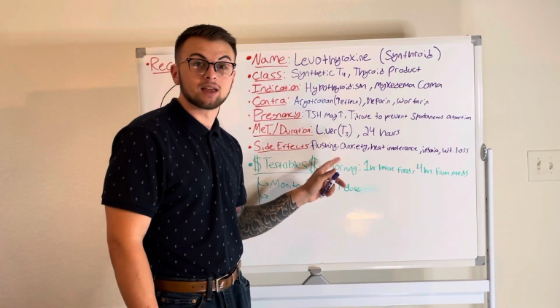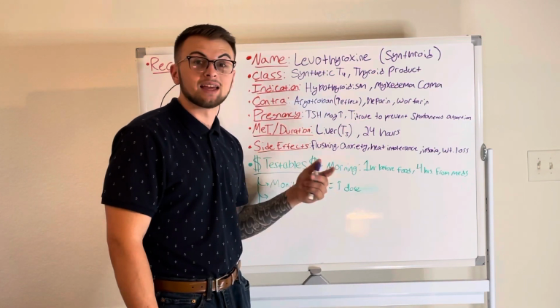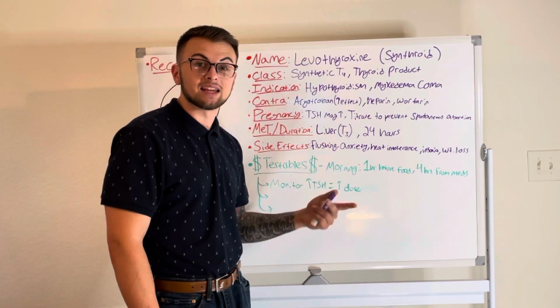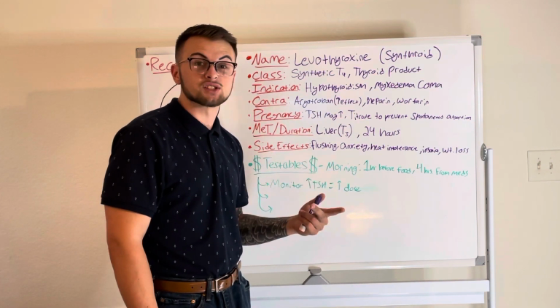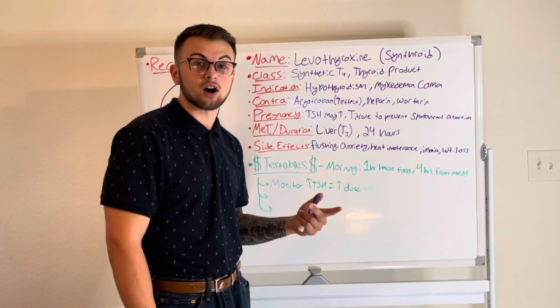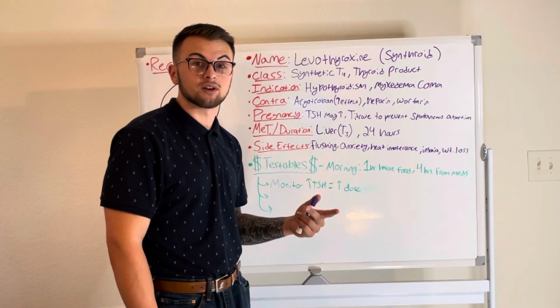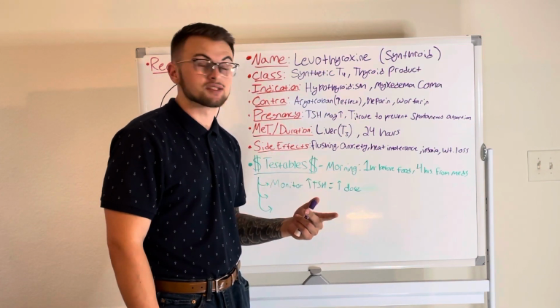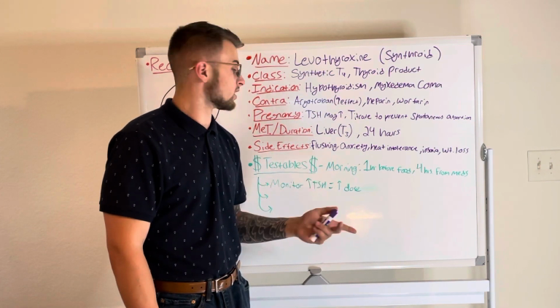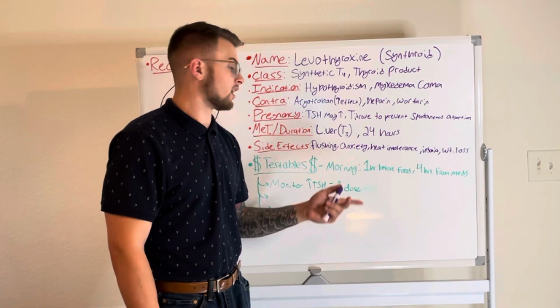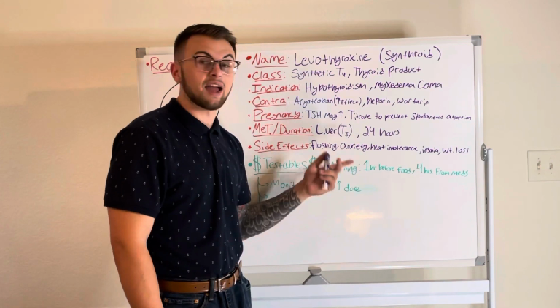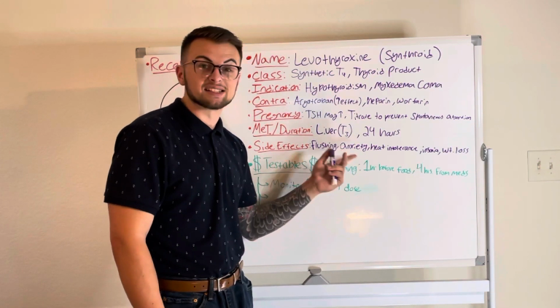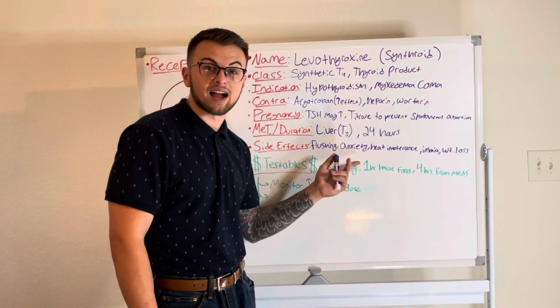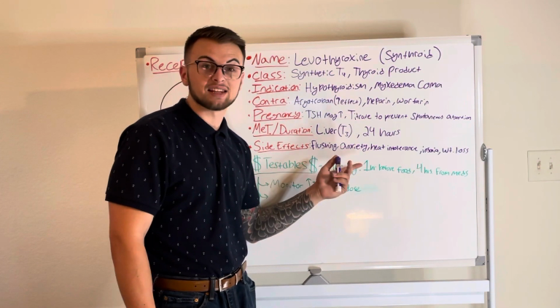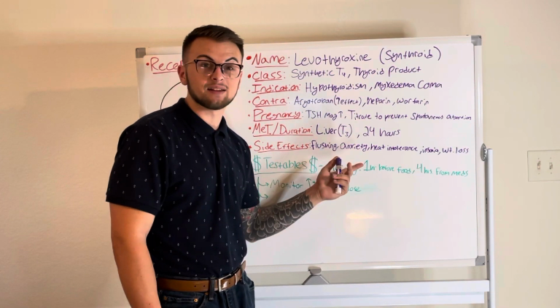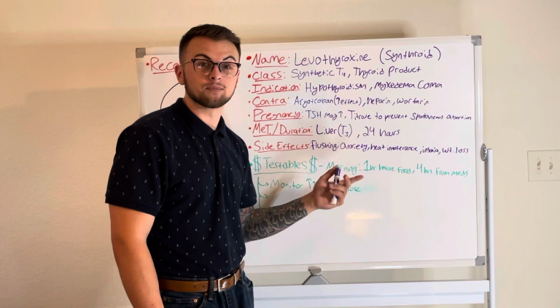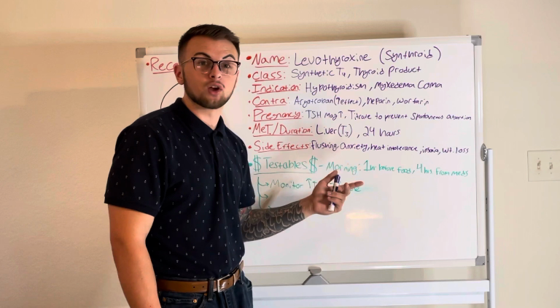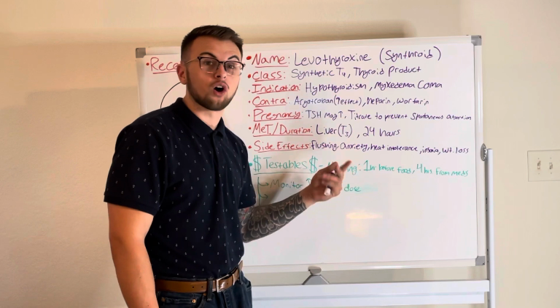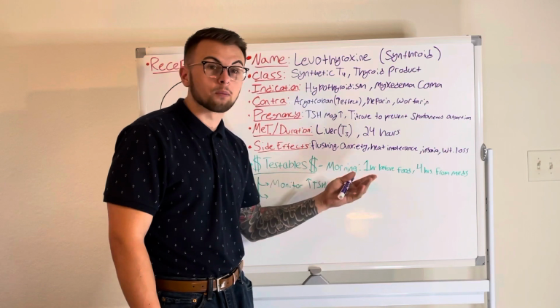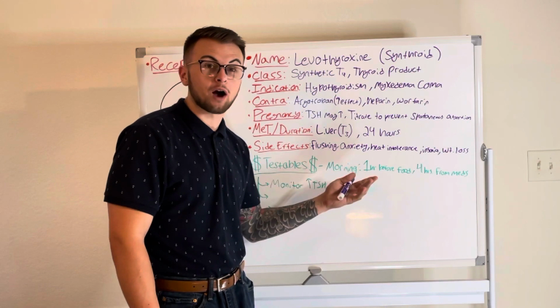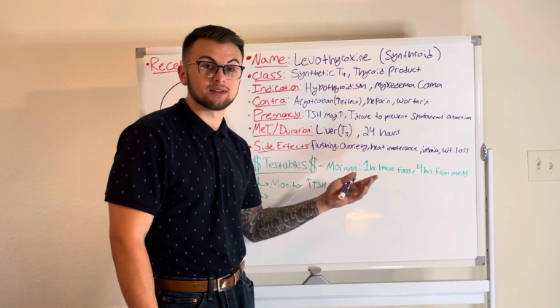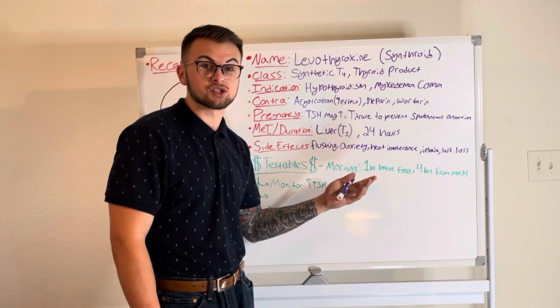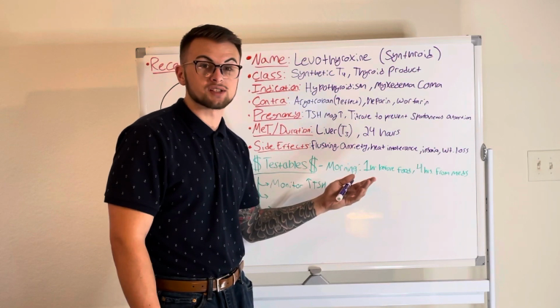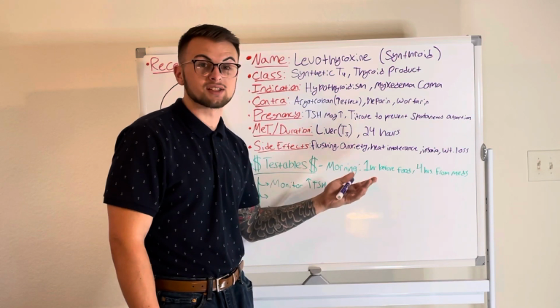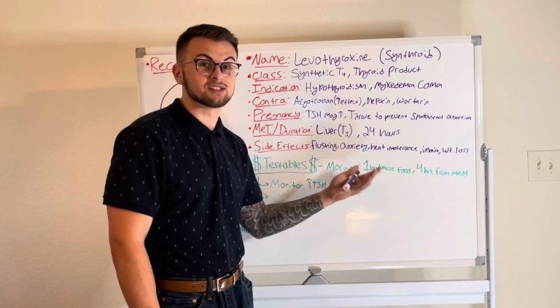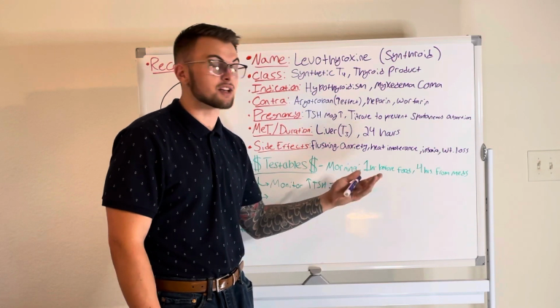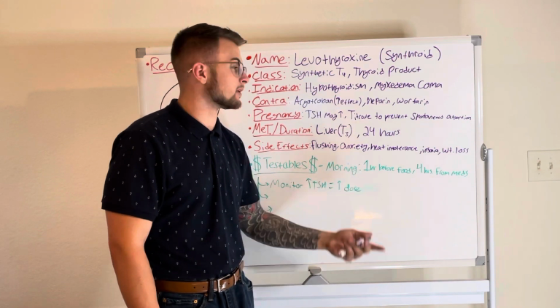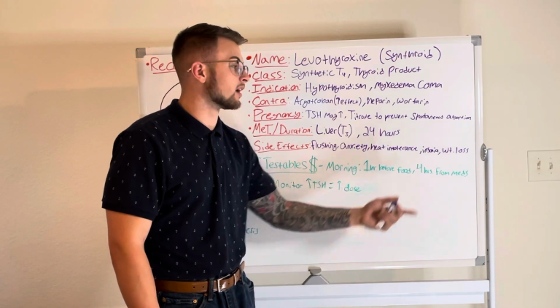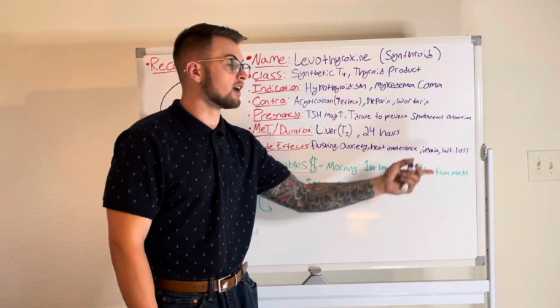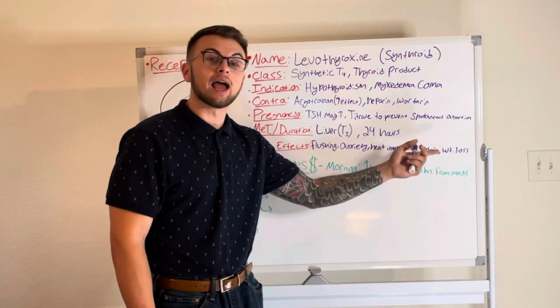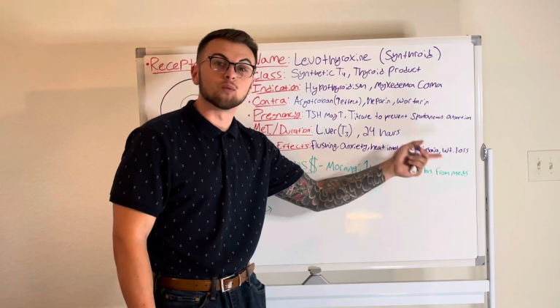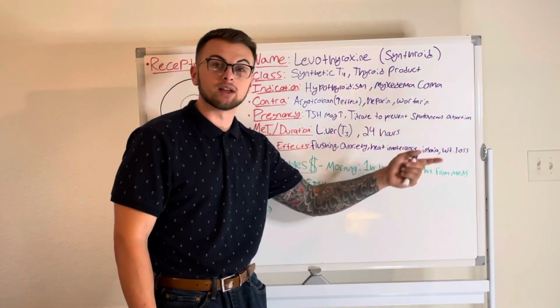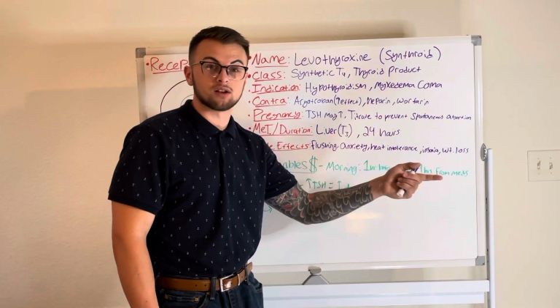heat intolerance, anxiety, heart palpitations, insomnia, and weight loss.